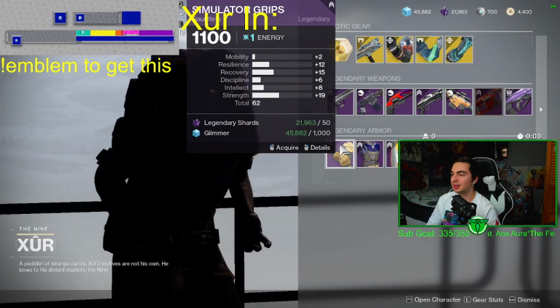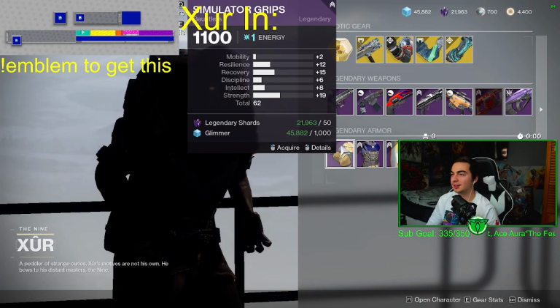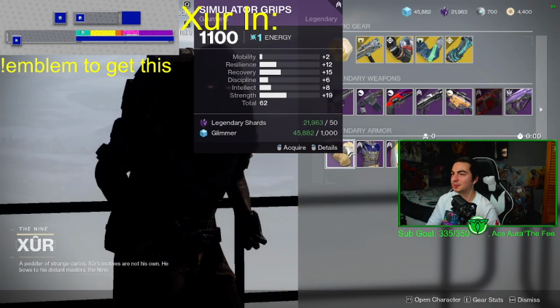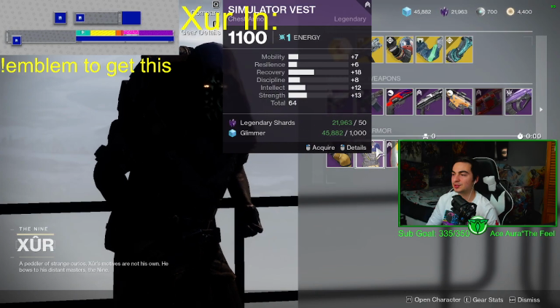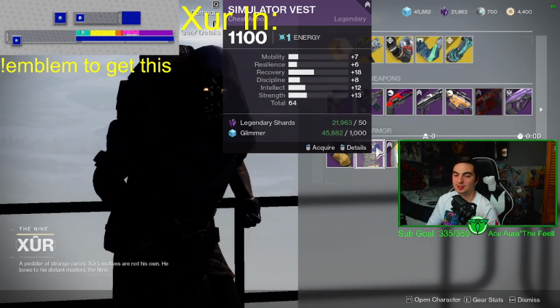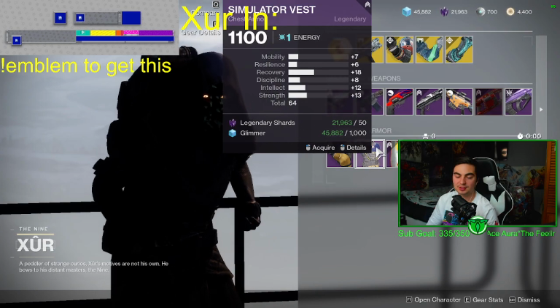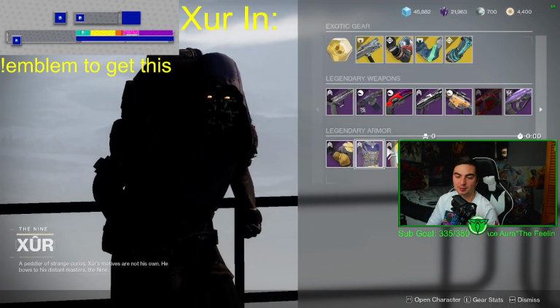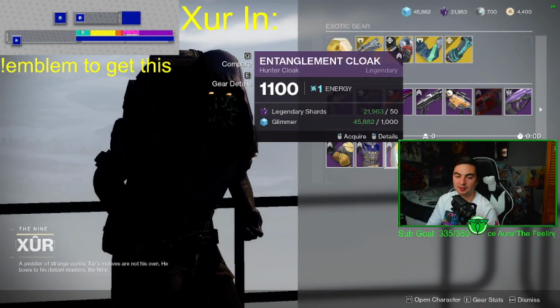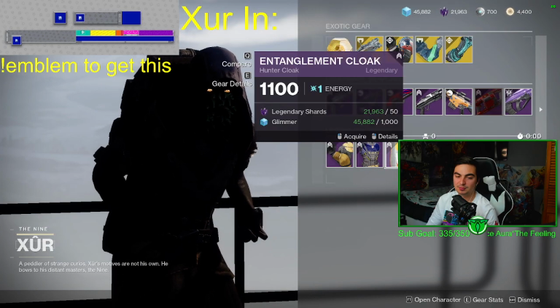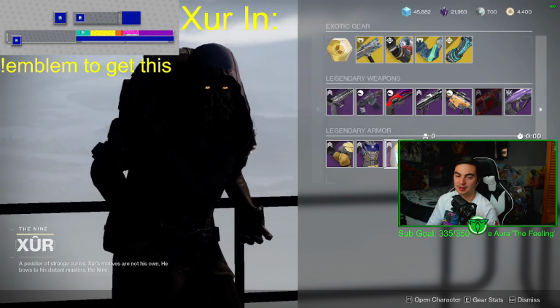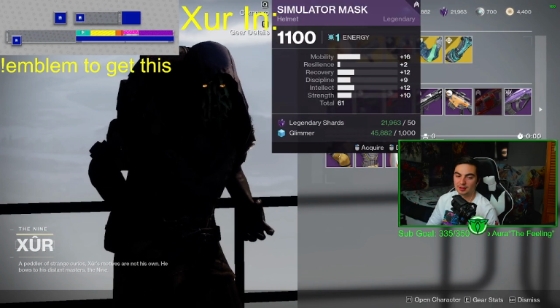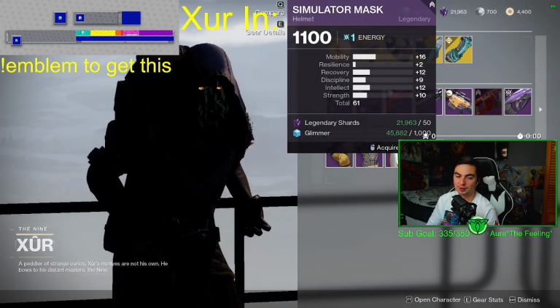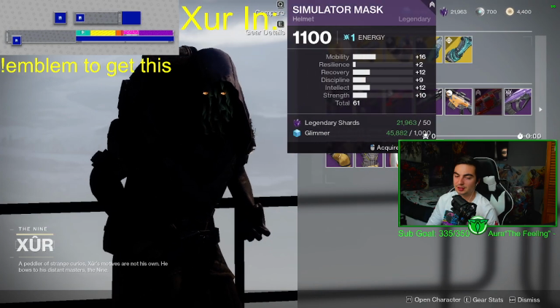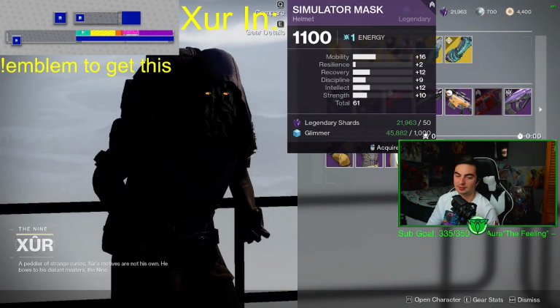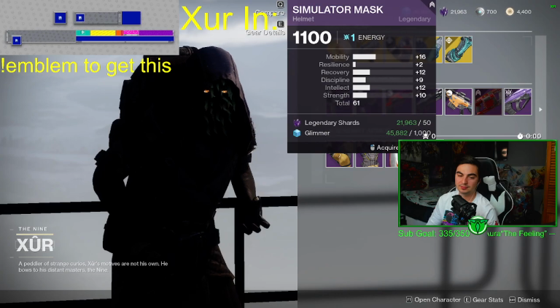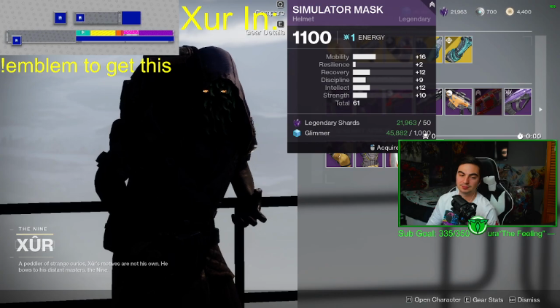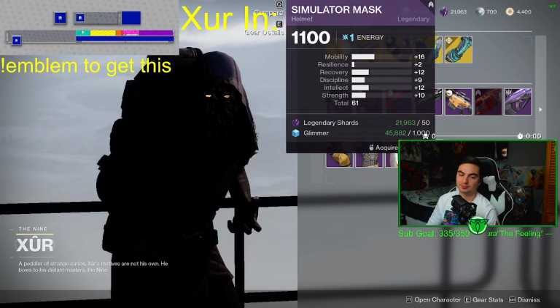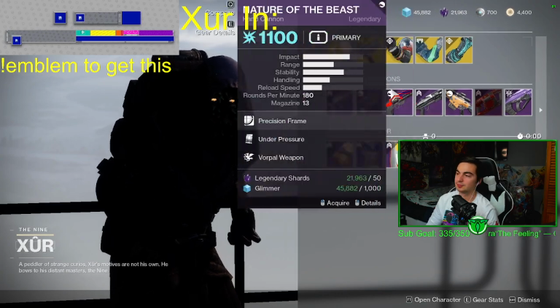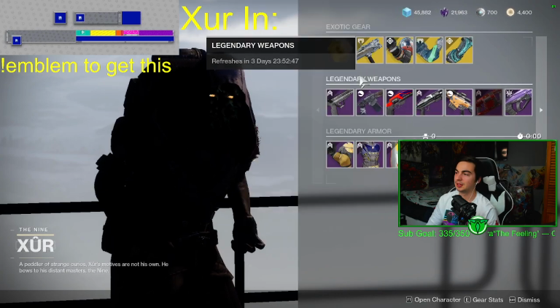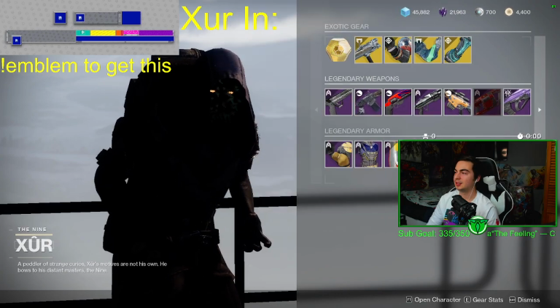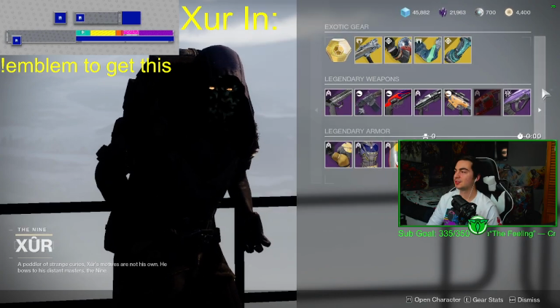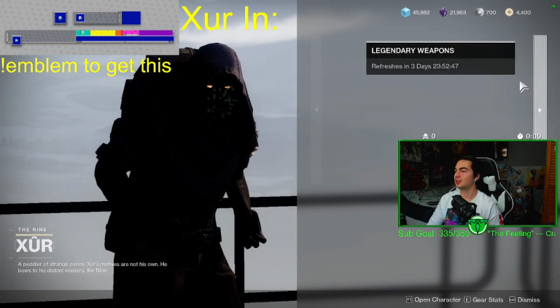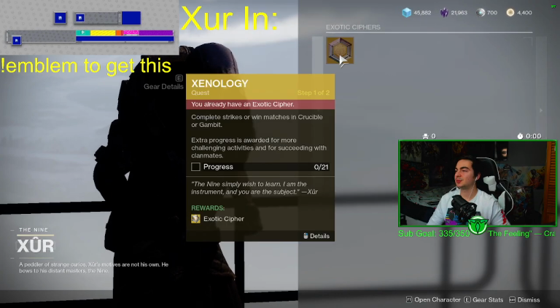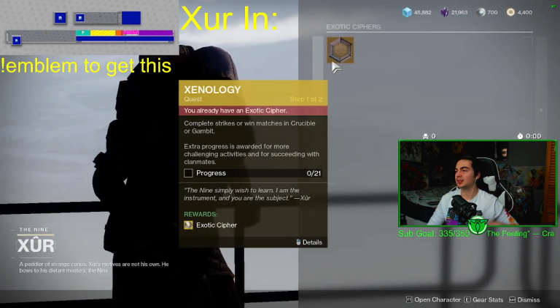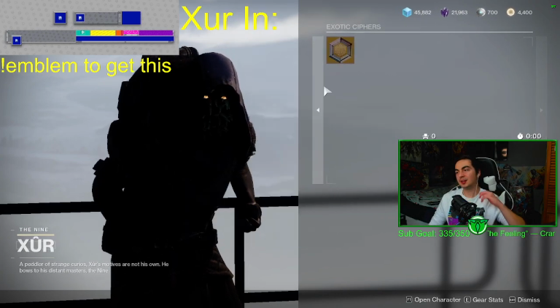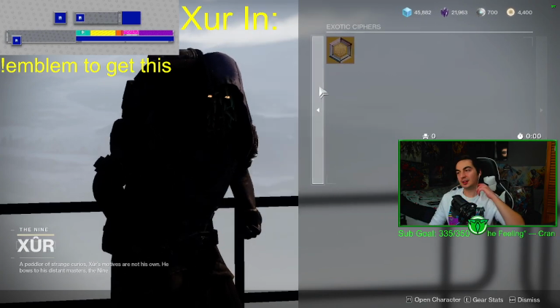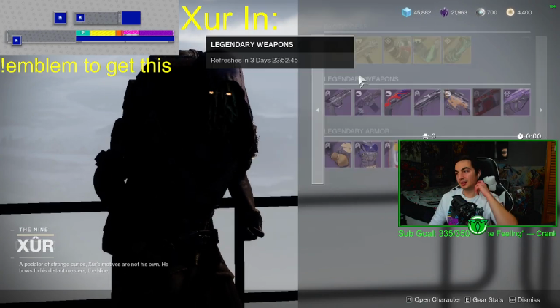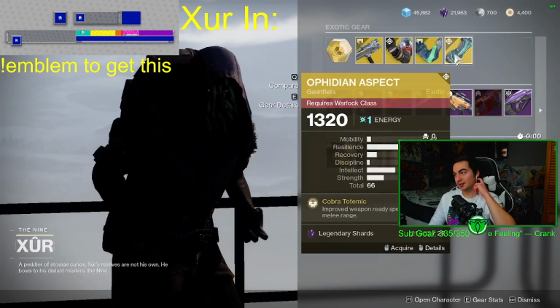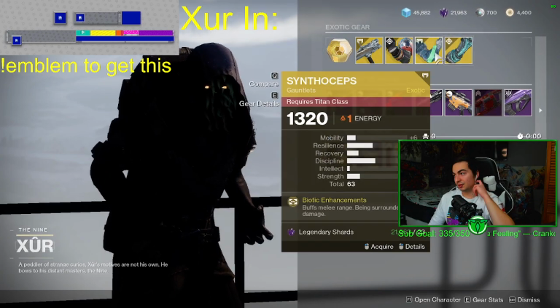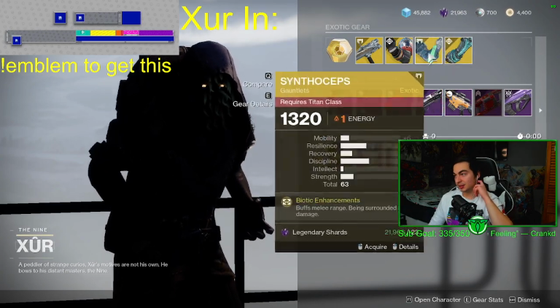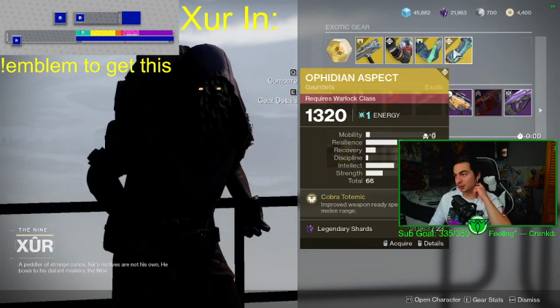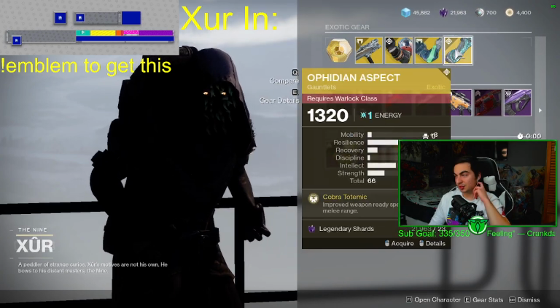And then... nope, no Trials armor. Unfortunately, but there it is for Xur this week. Definitely pick up those arms.